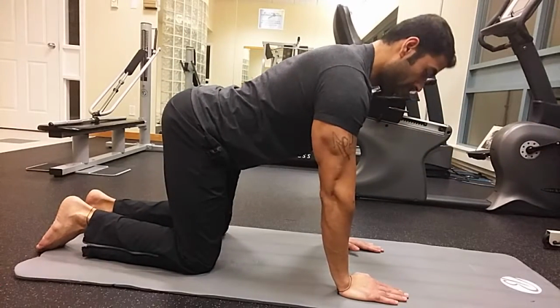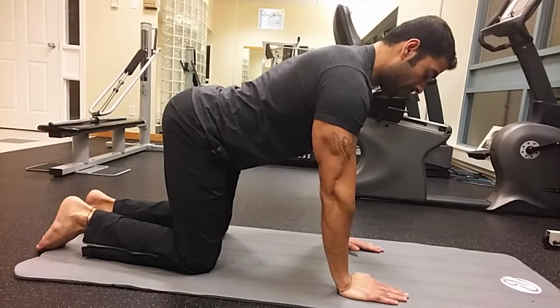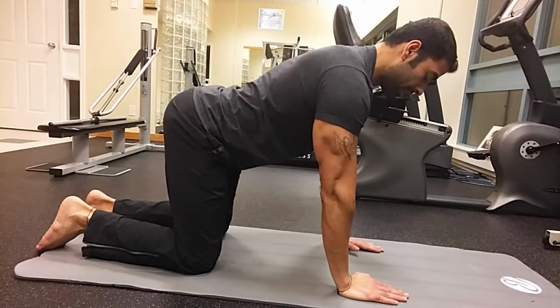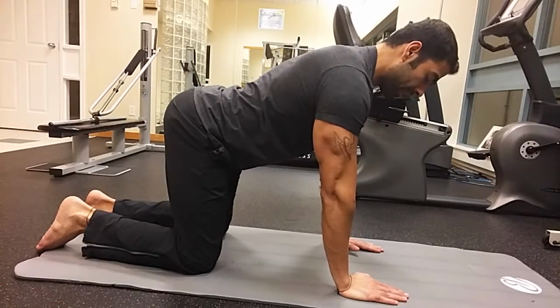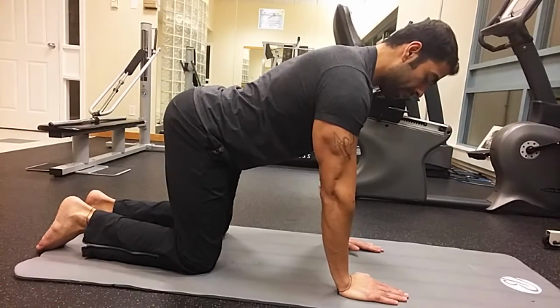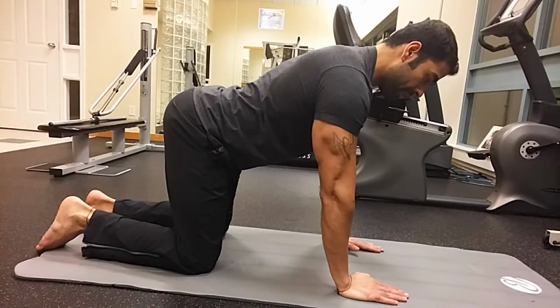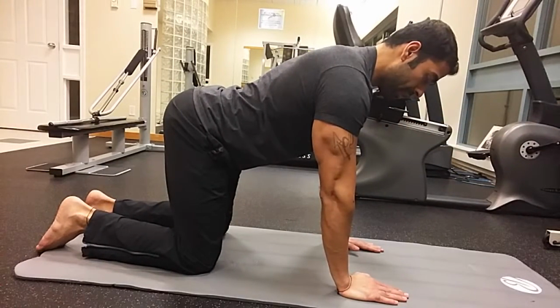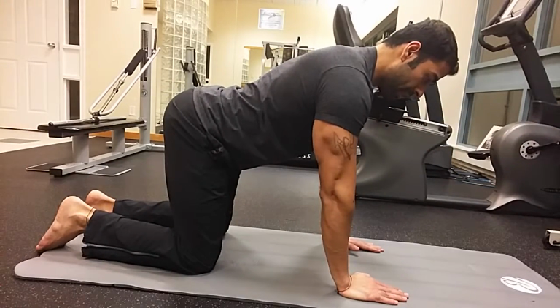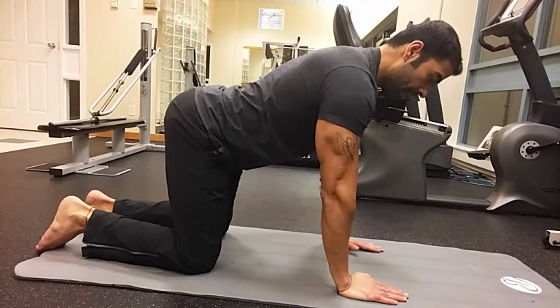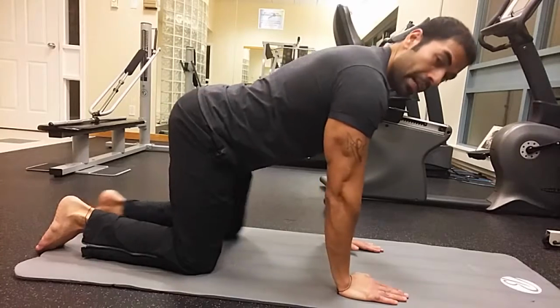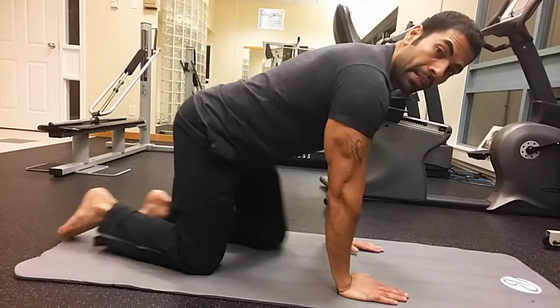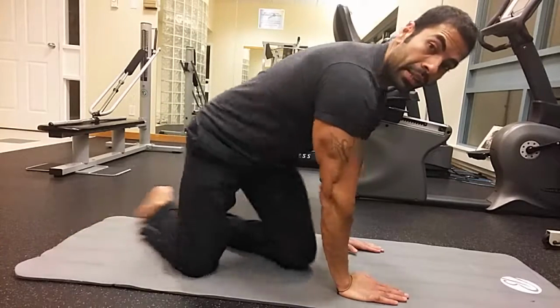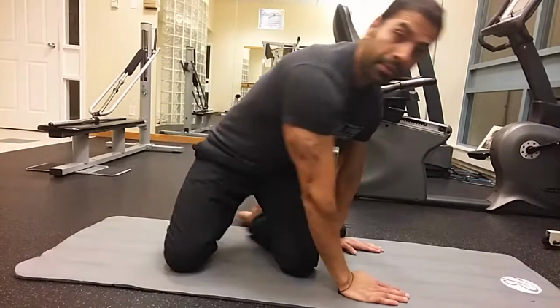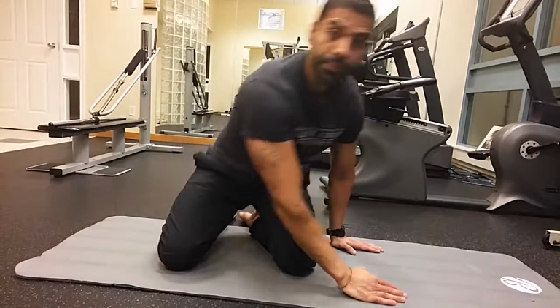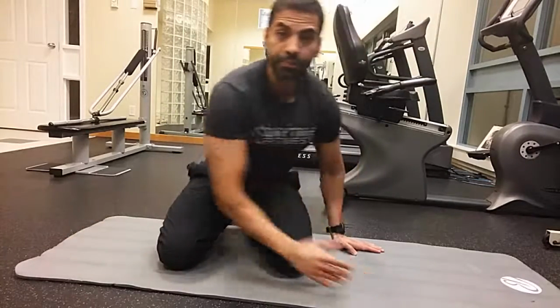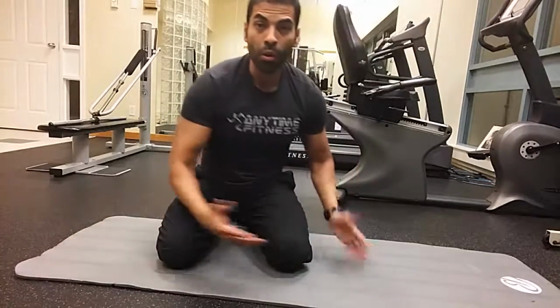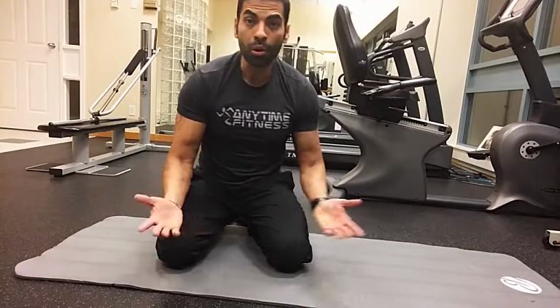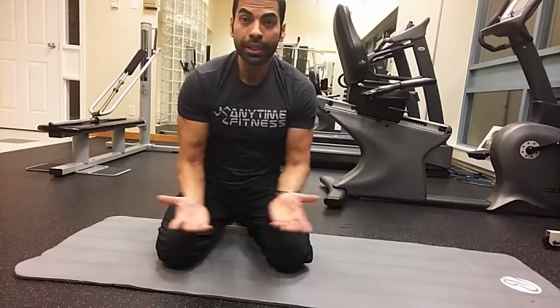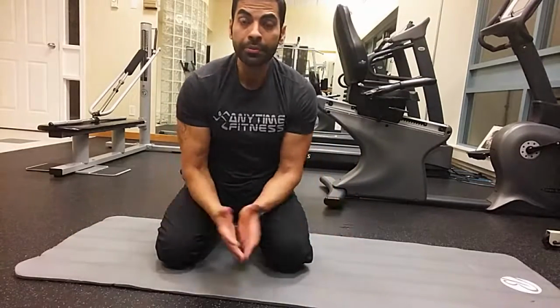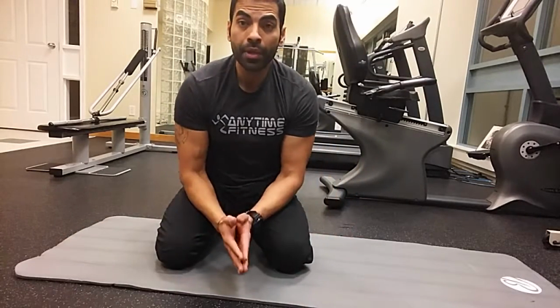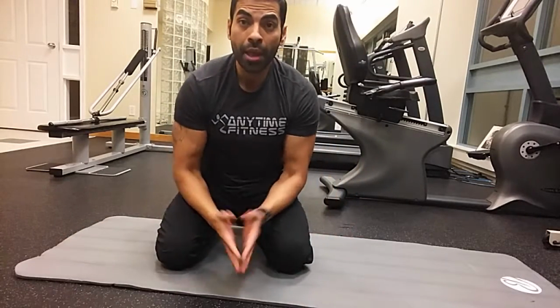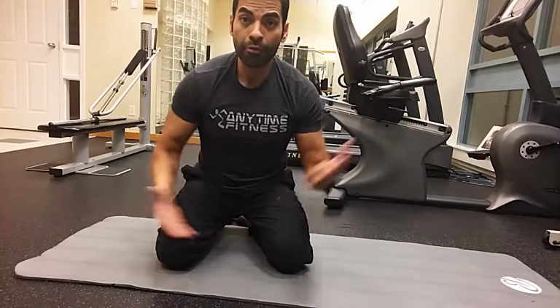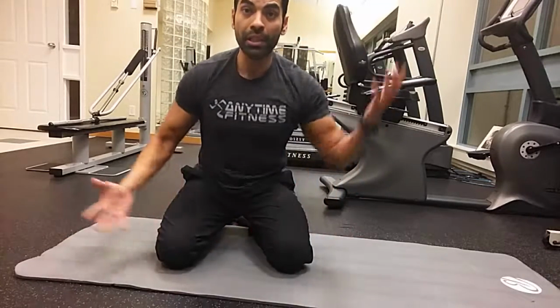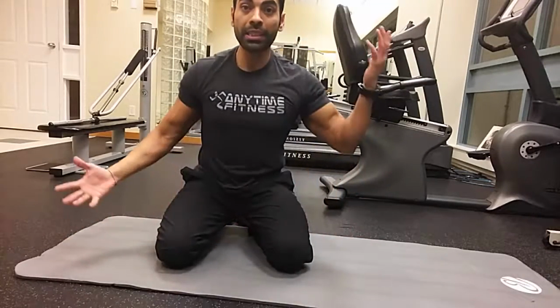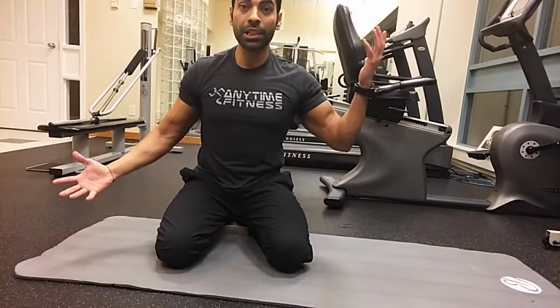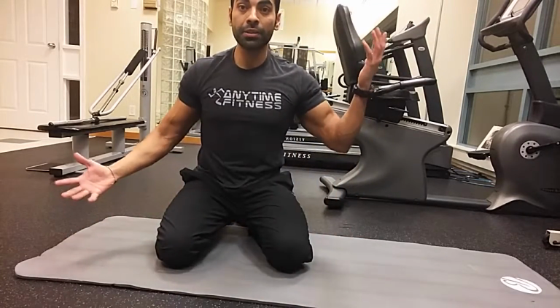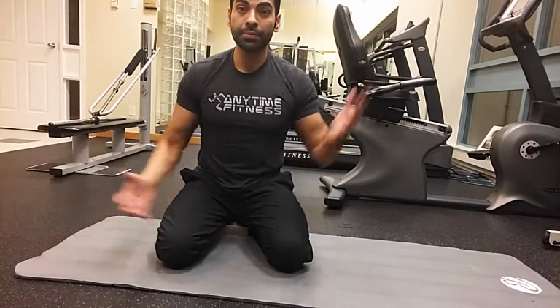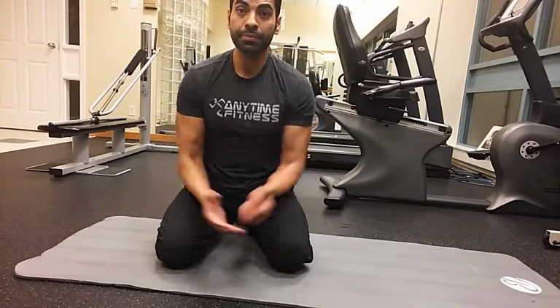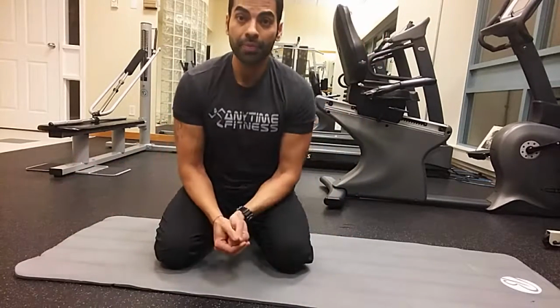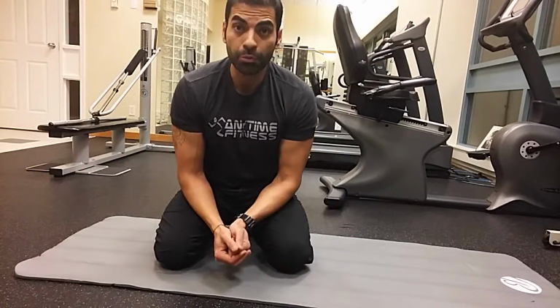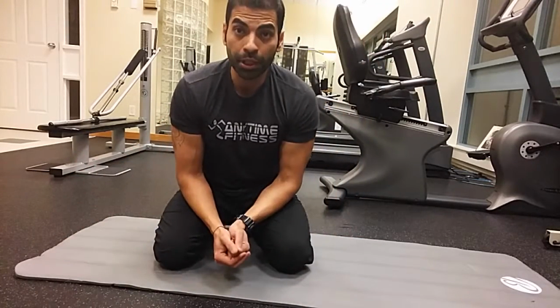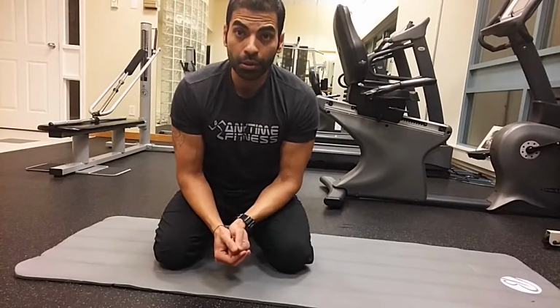Work on extending, hold it, feel that extension — that's bird dog.